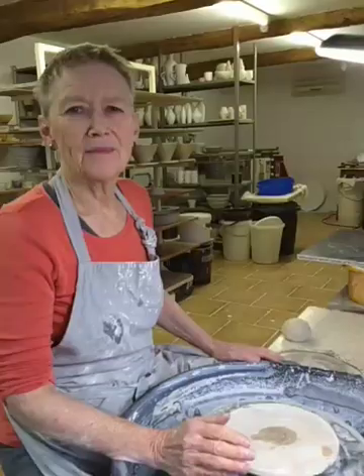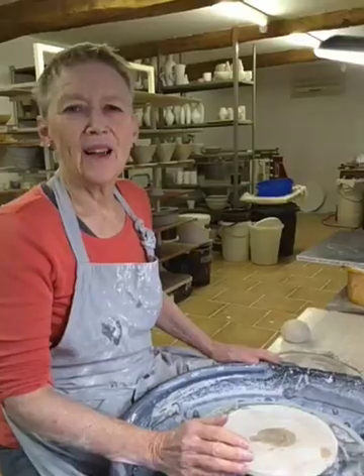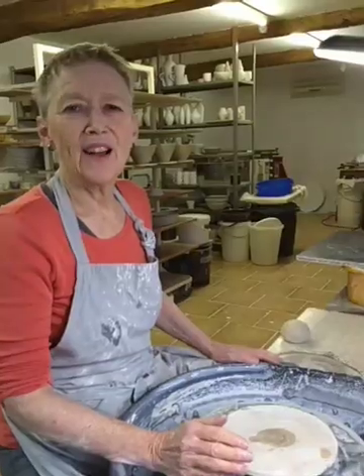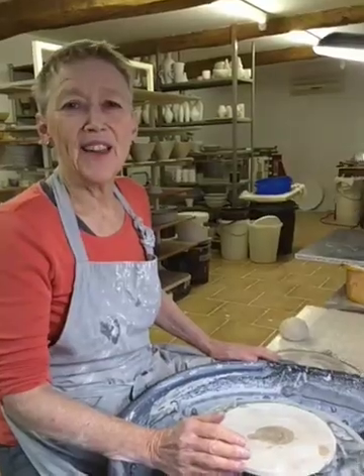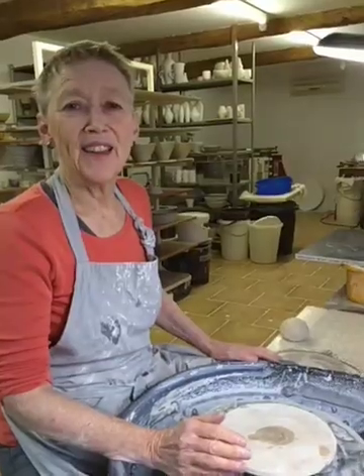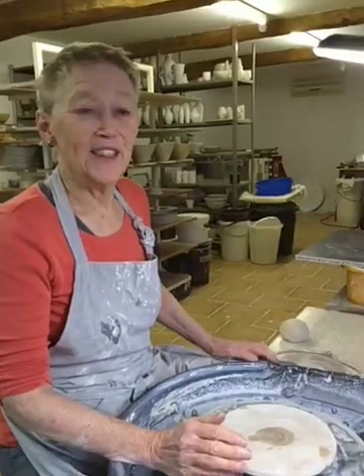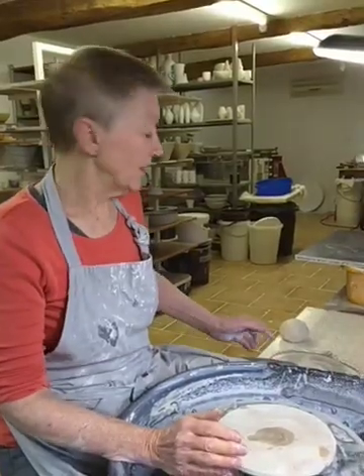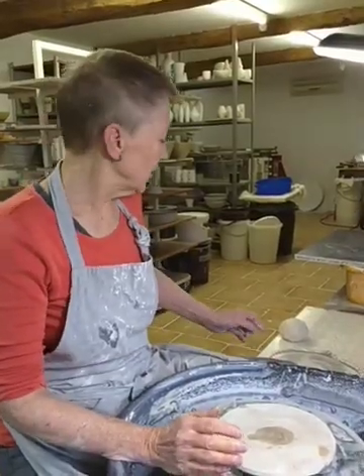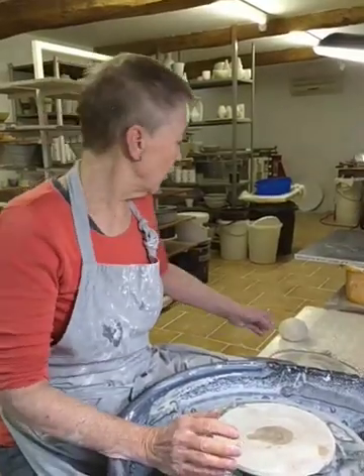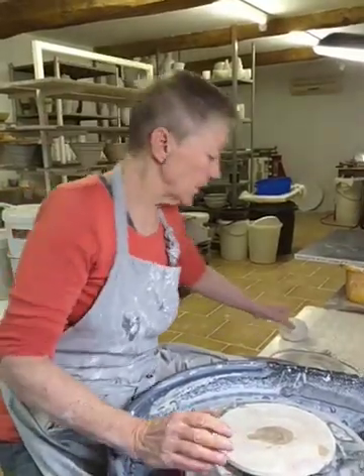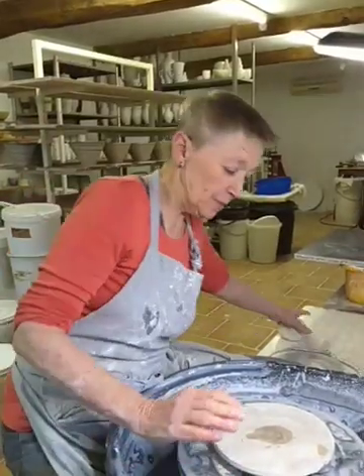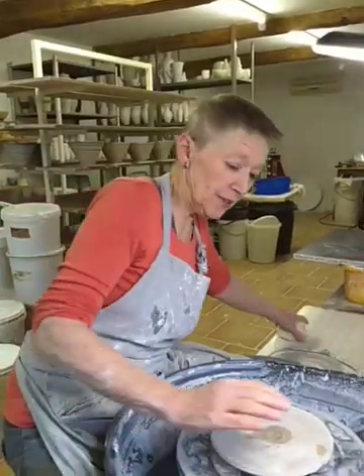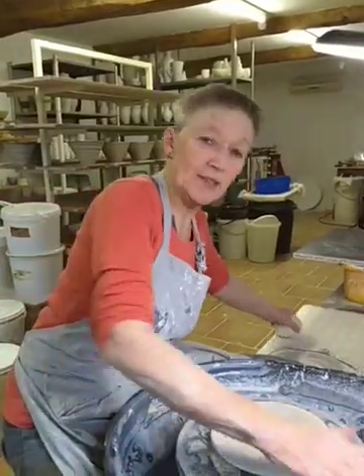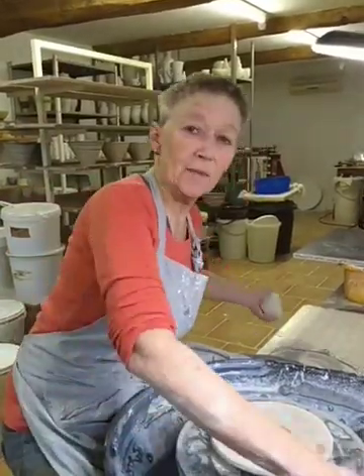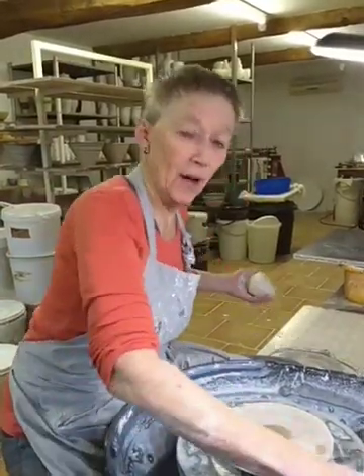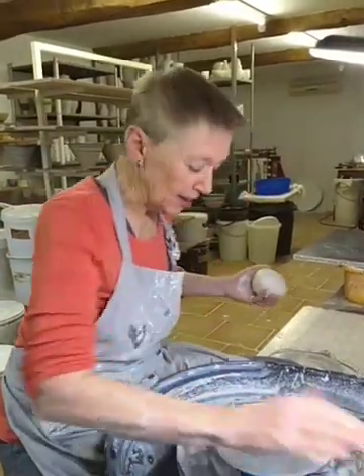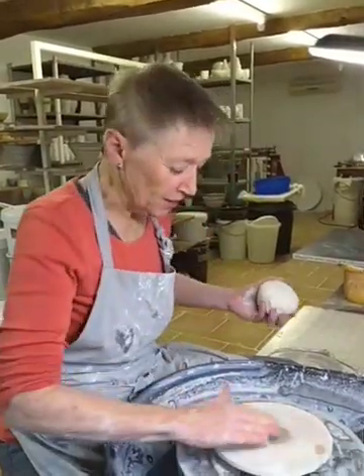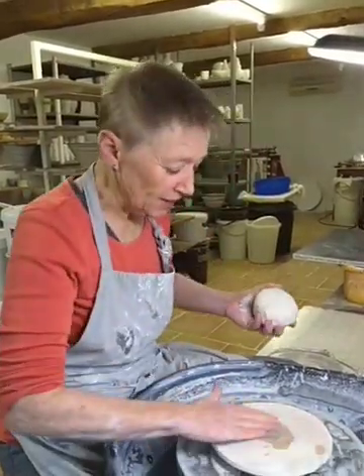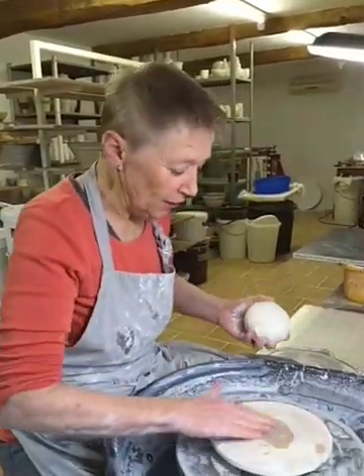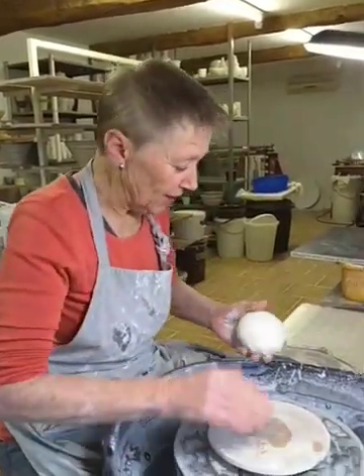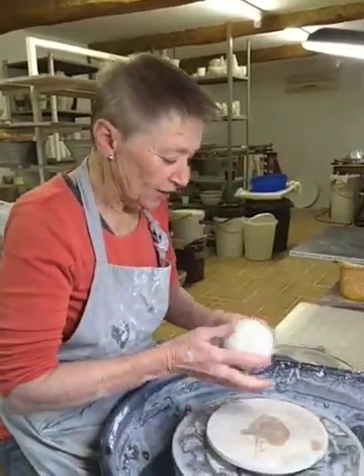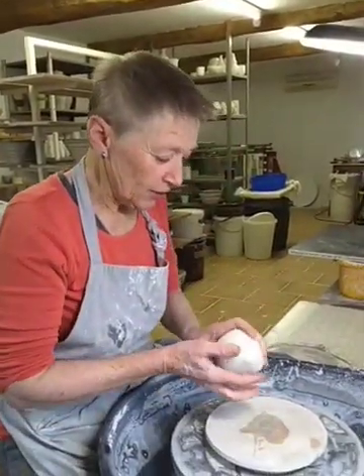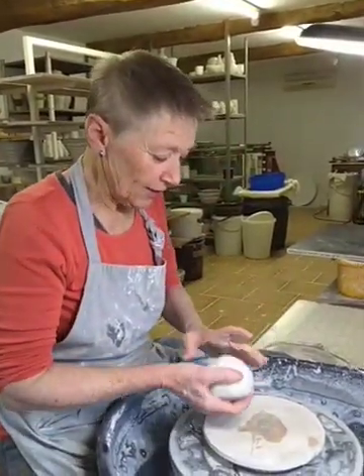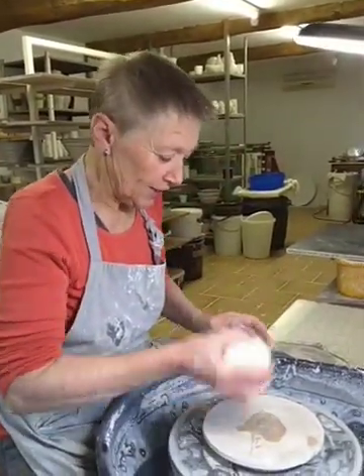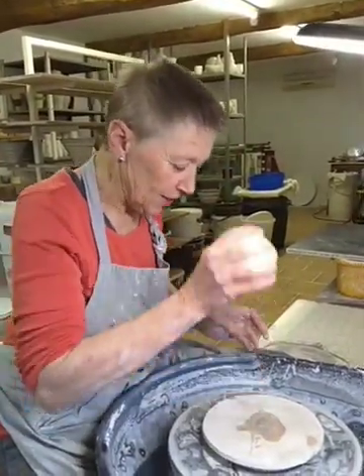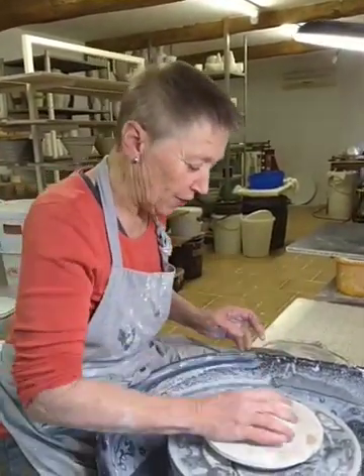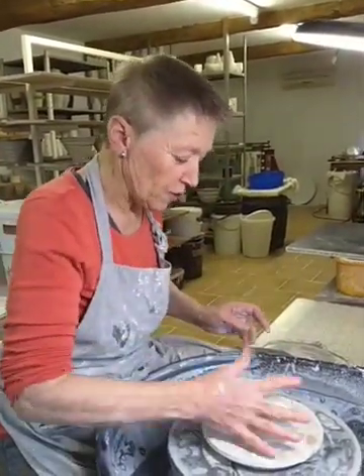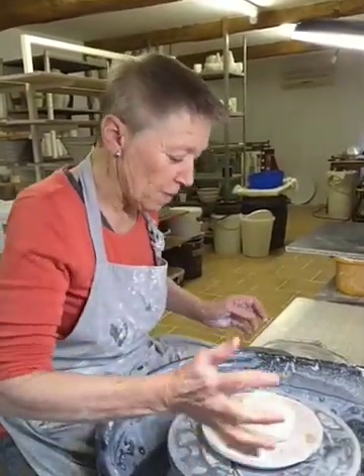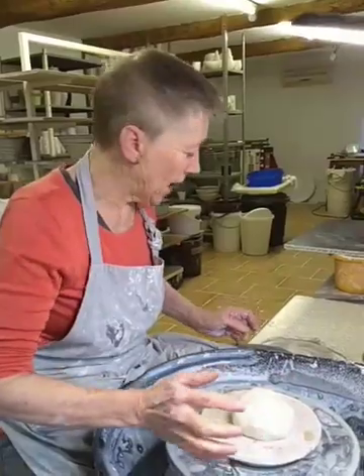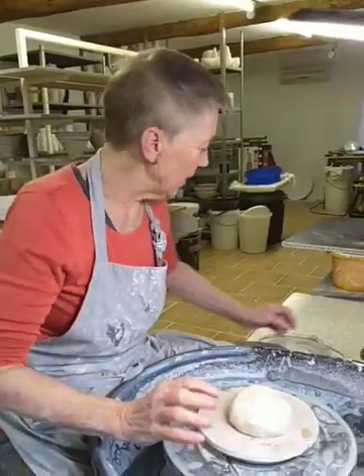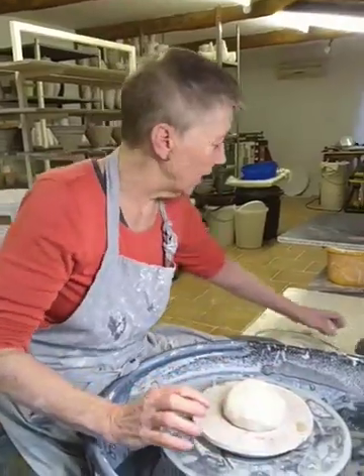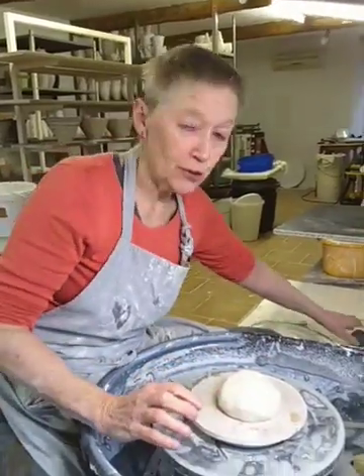Hi there, it's been a long time since I've done a video, so let's see if I can remember how it goes.